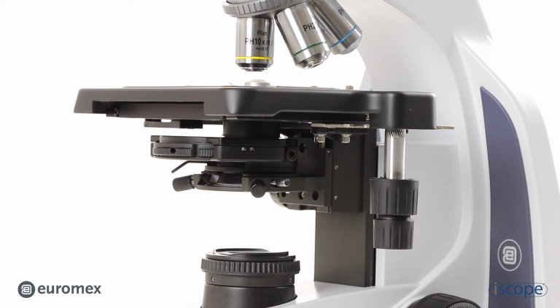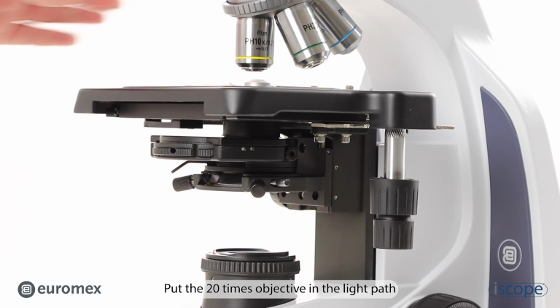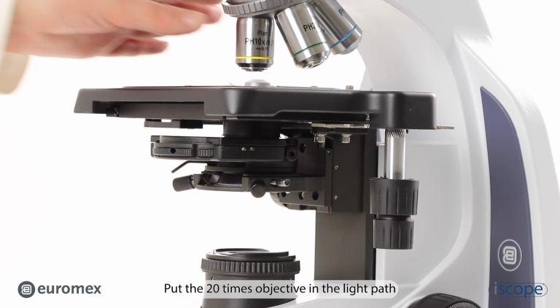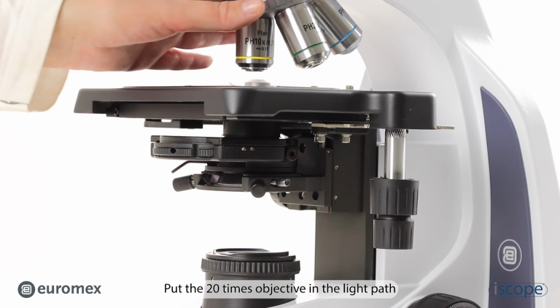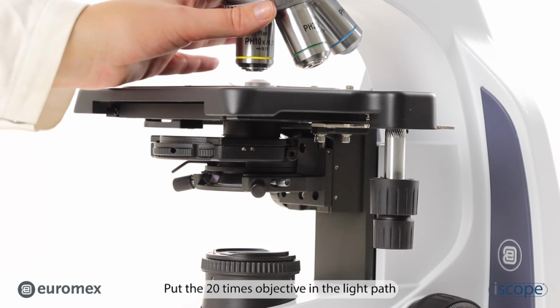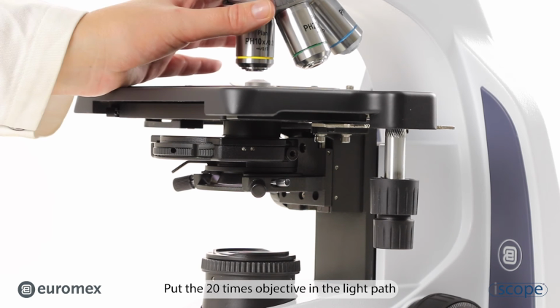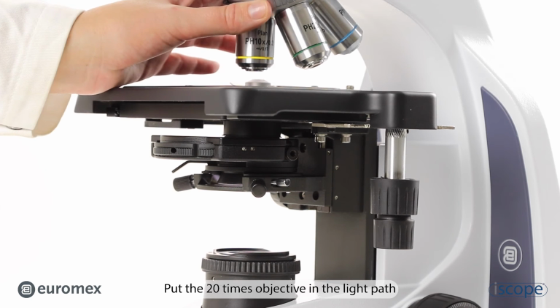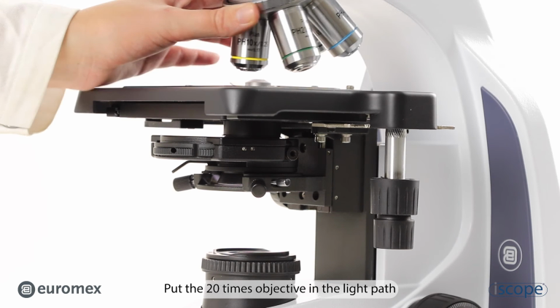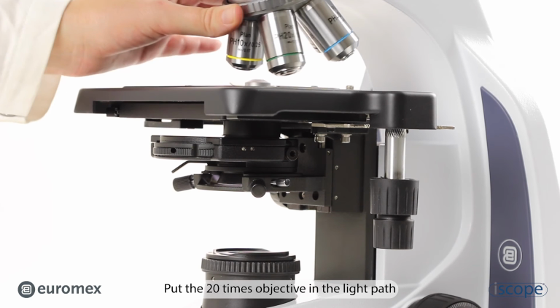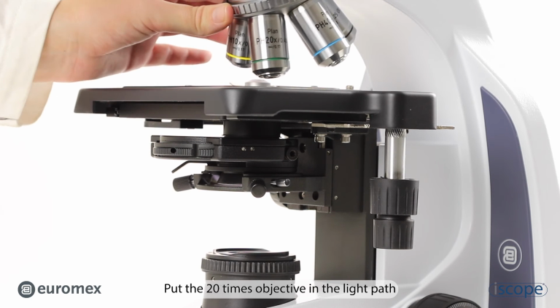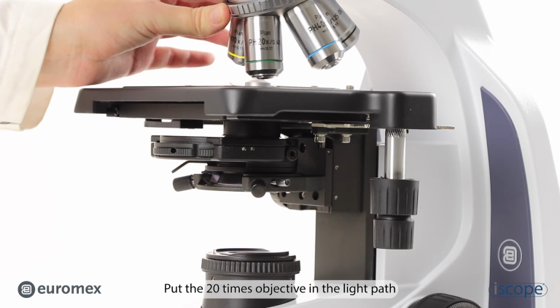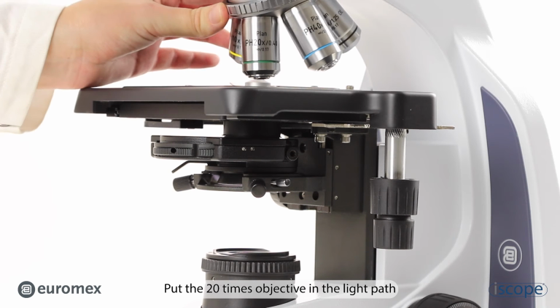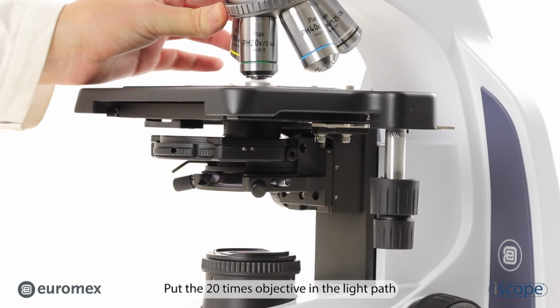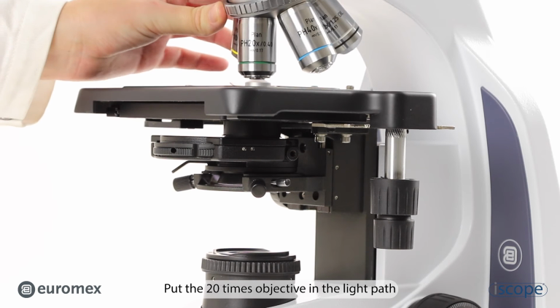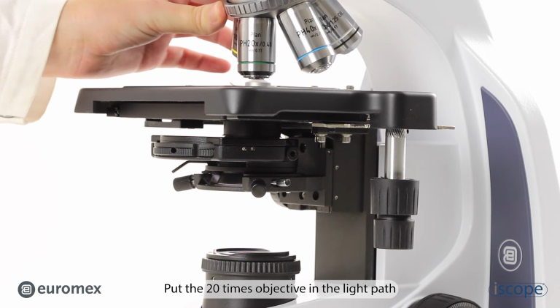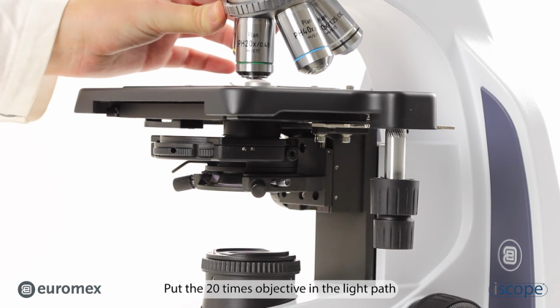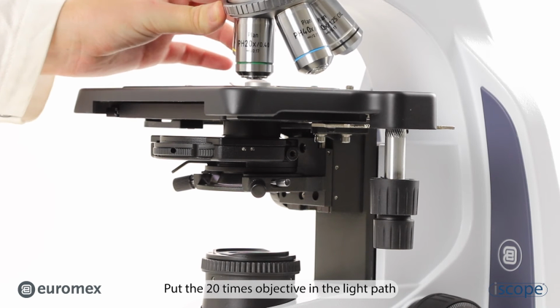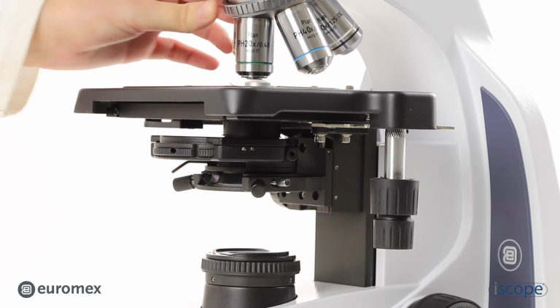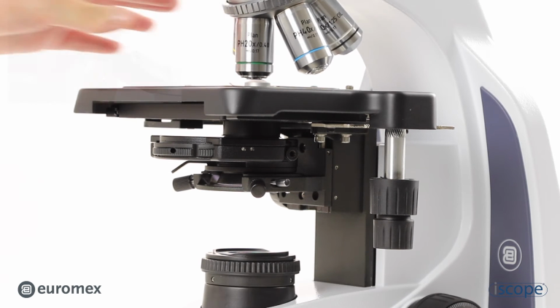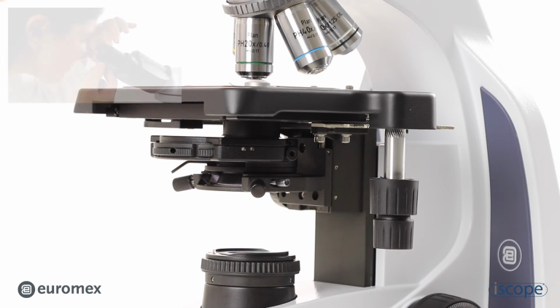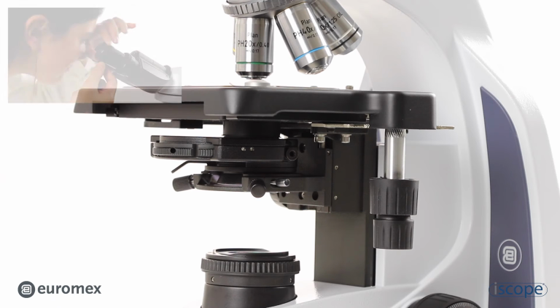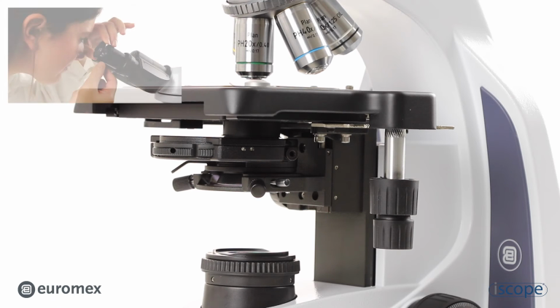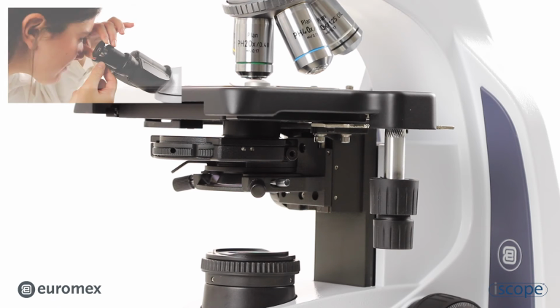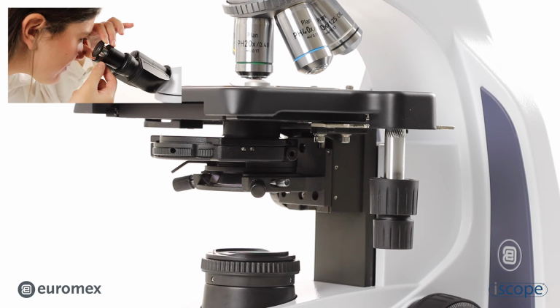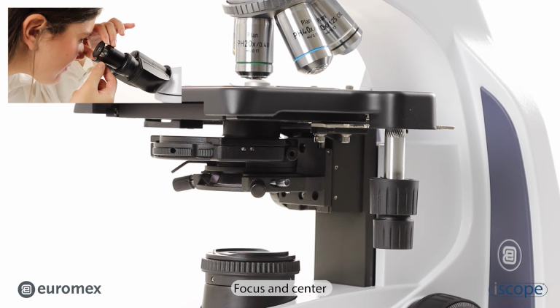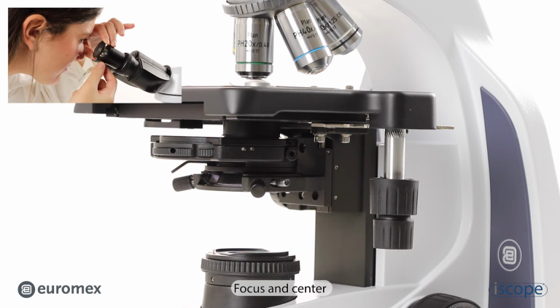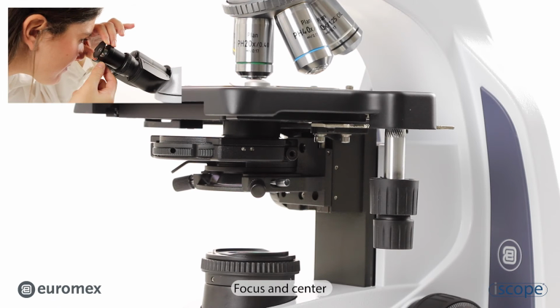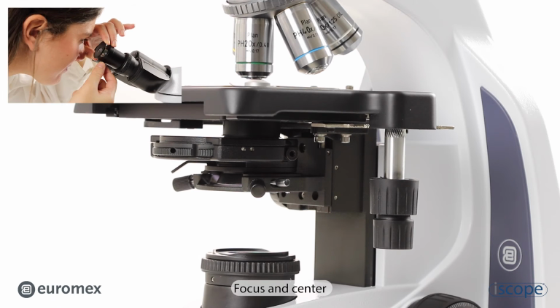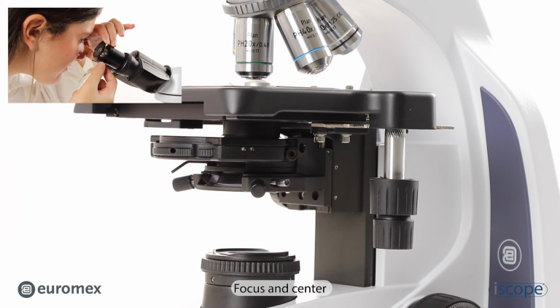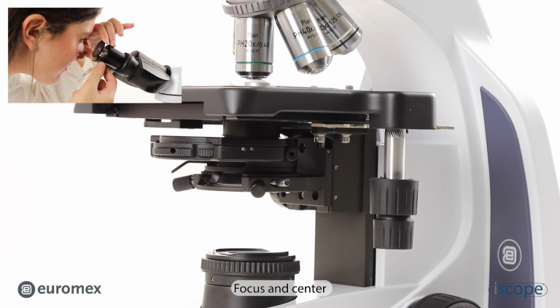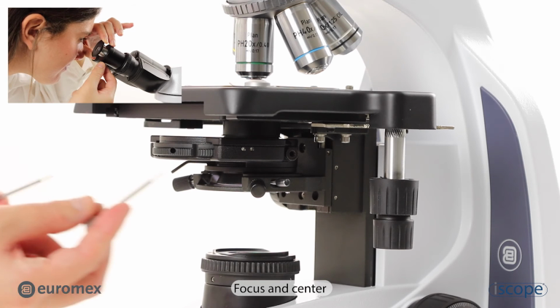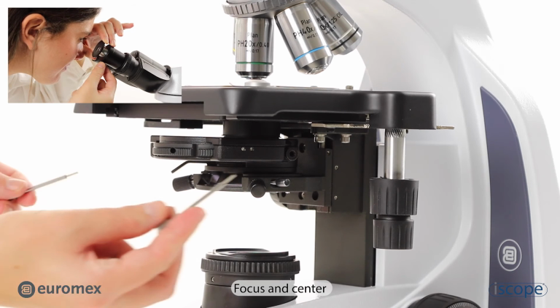Put the 20 times objective in the light path. Focus and center.